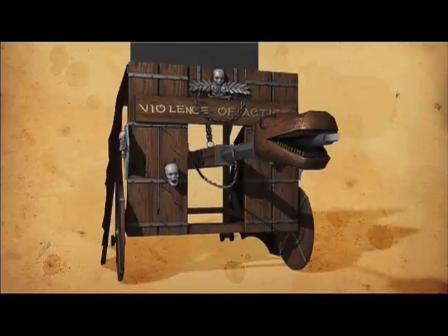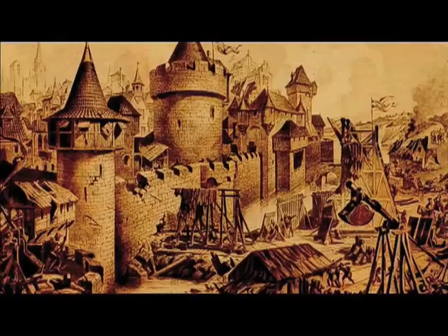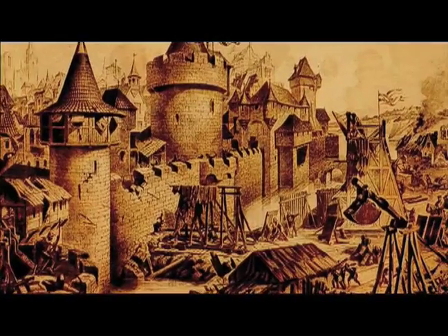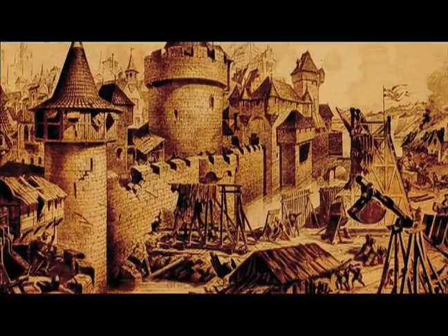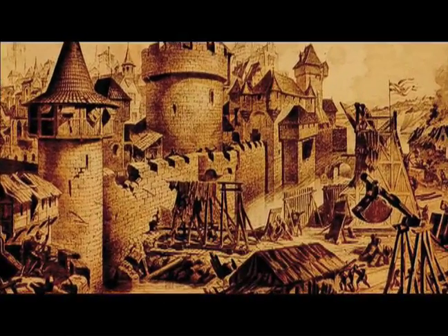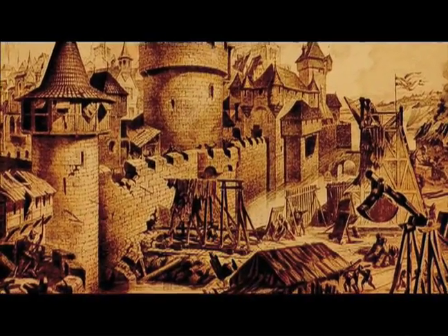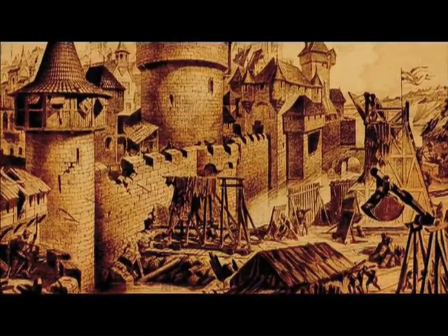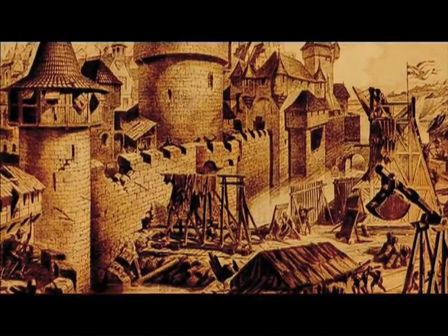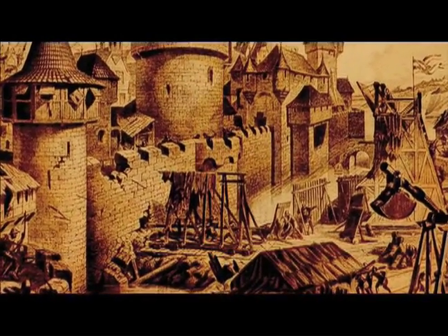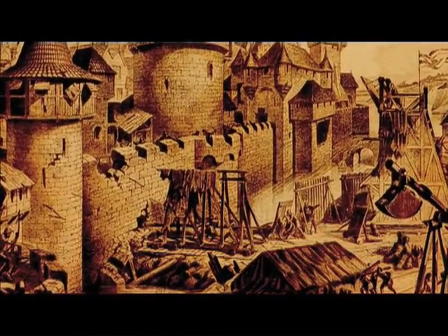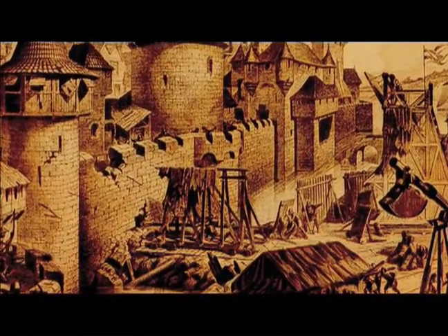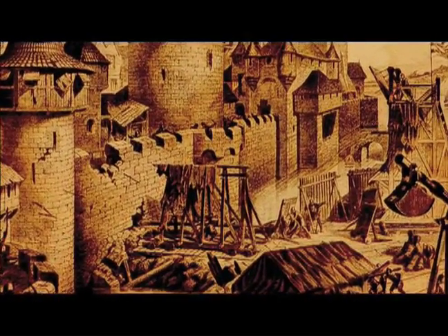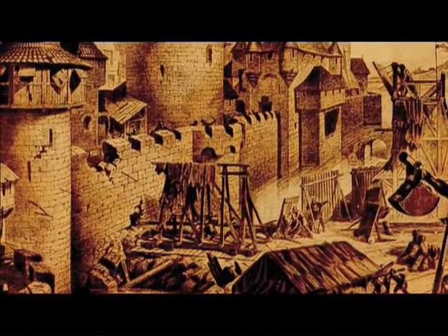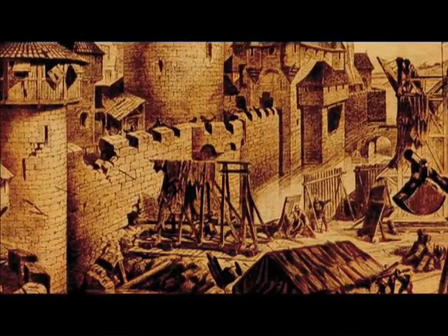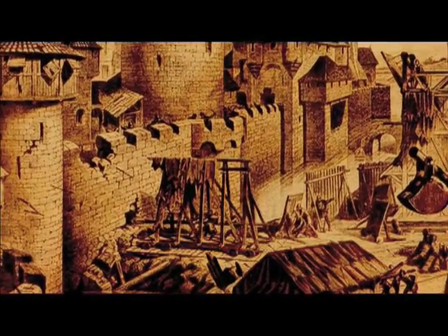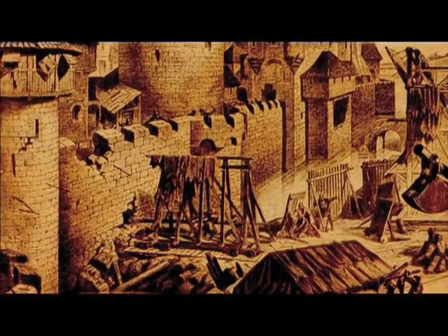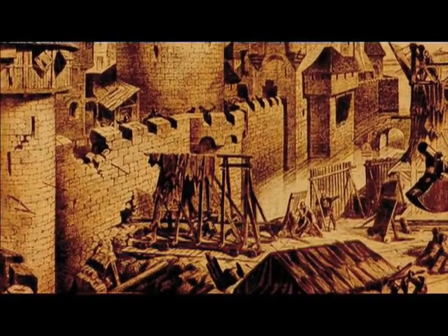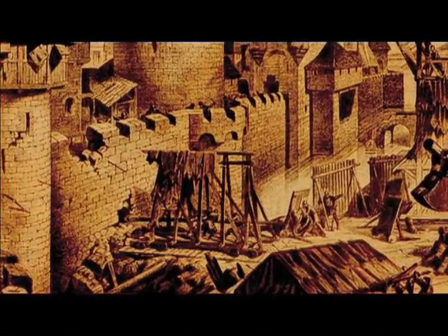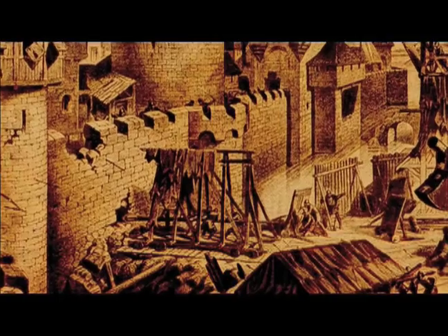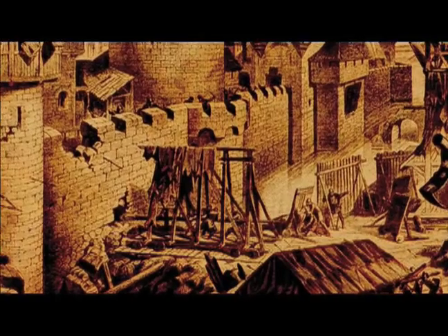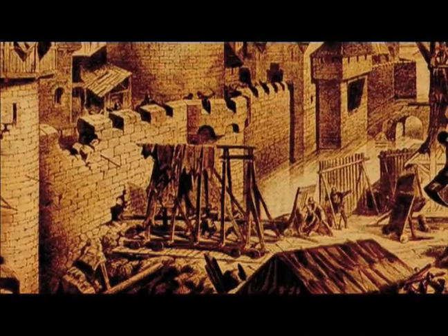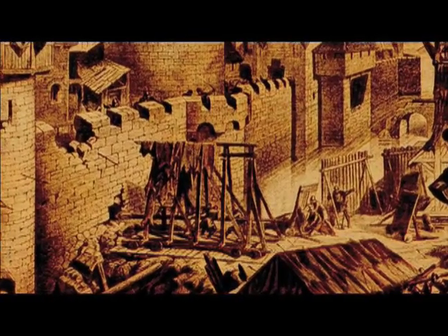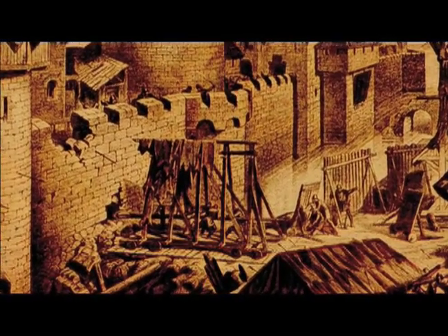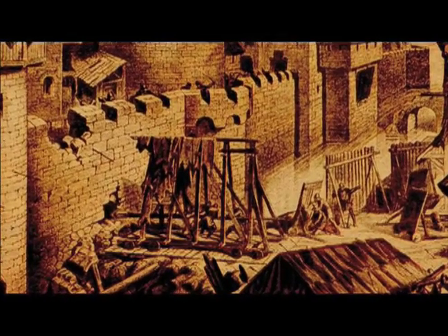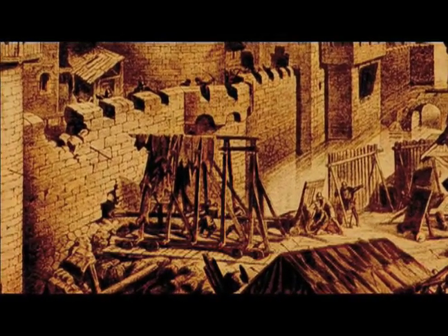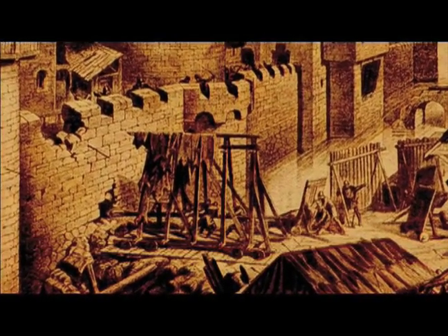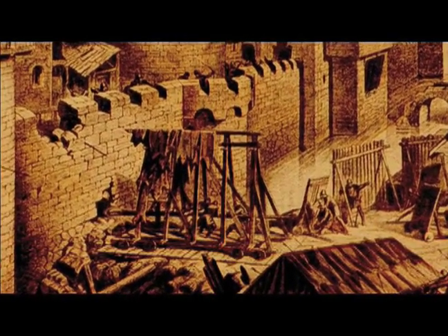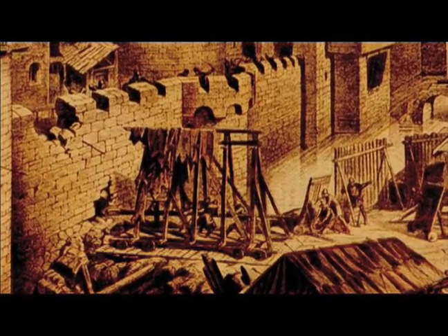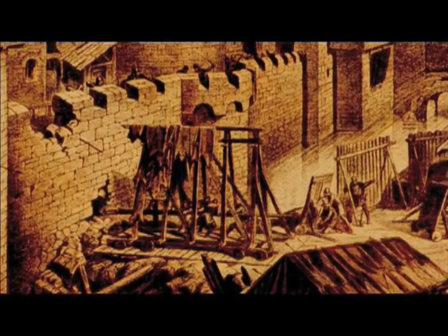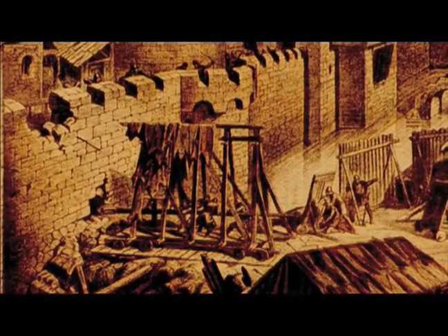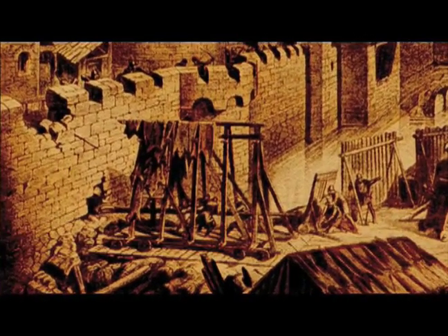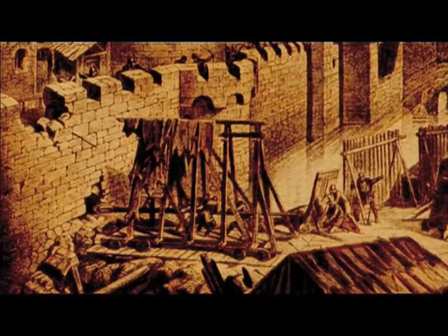In ancient times, this type of siege engine featured walls made of wet animal skins to repel flaming arrows from above.